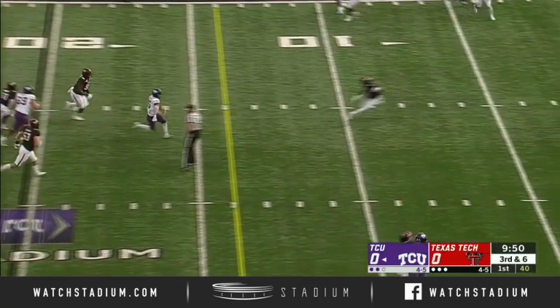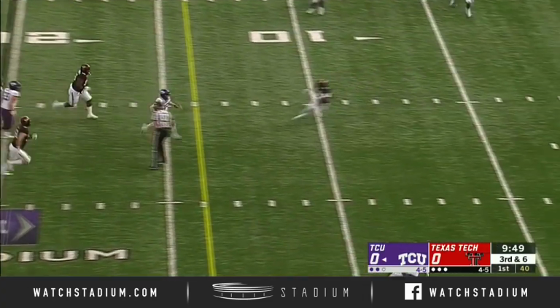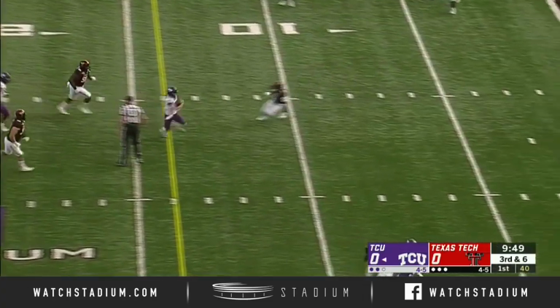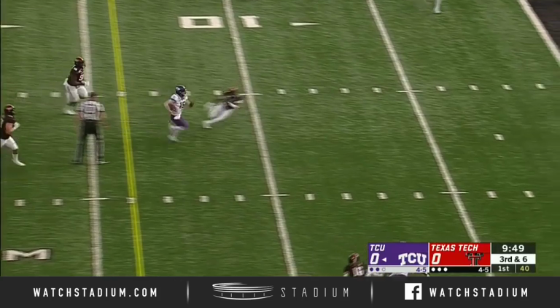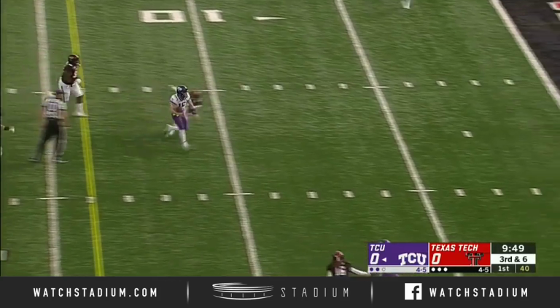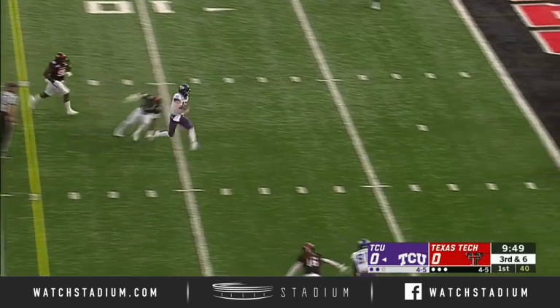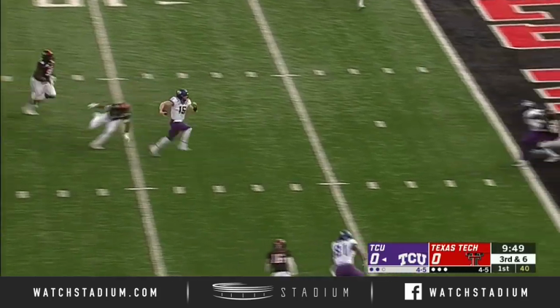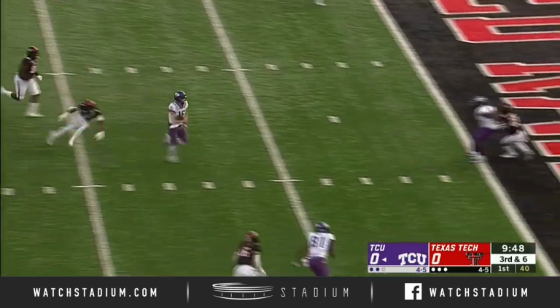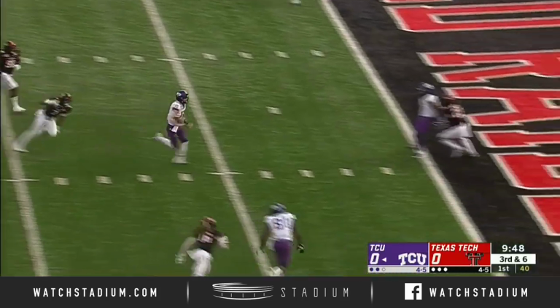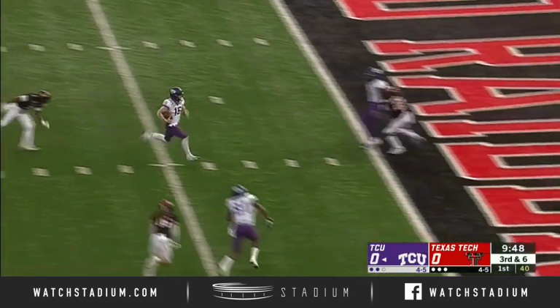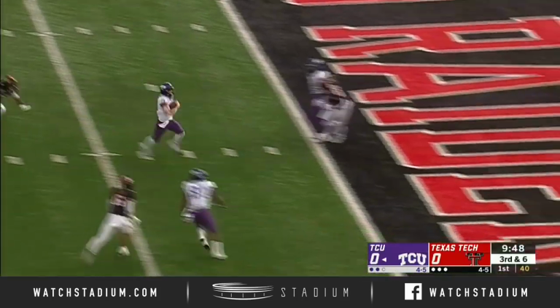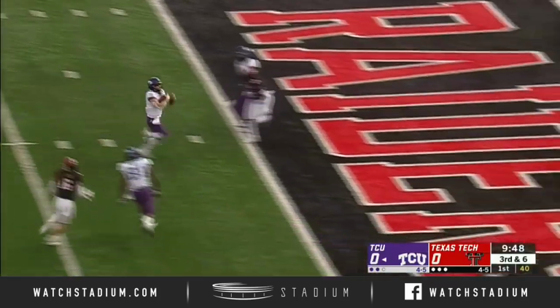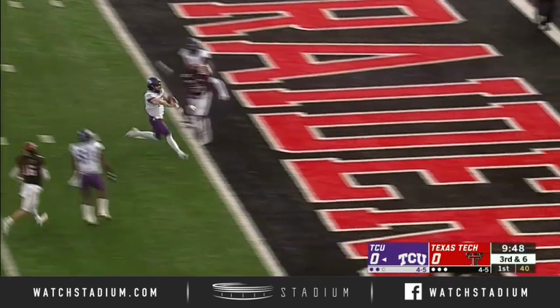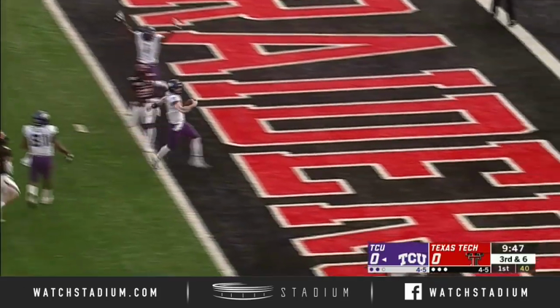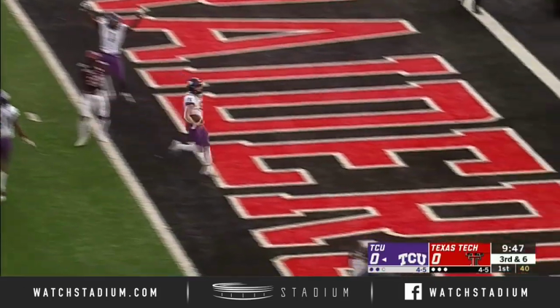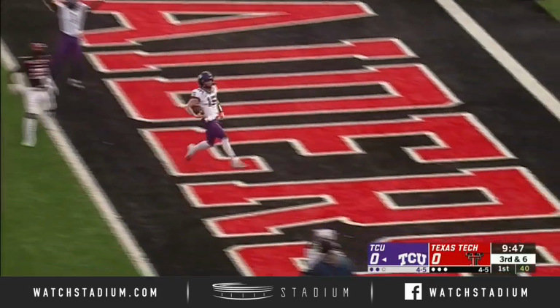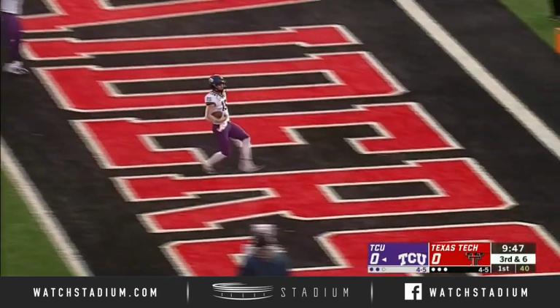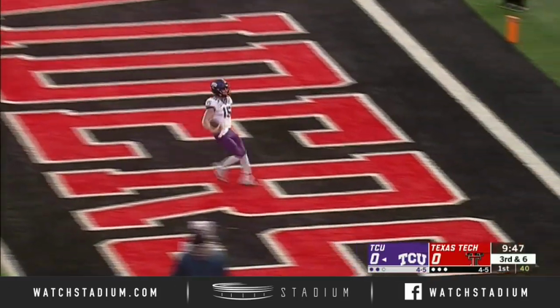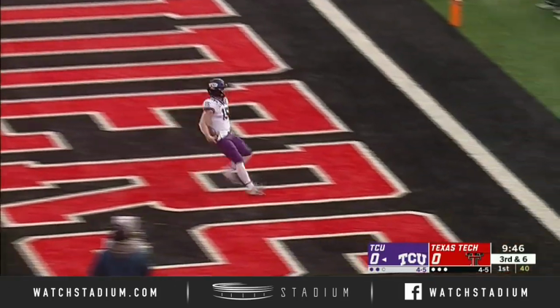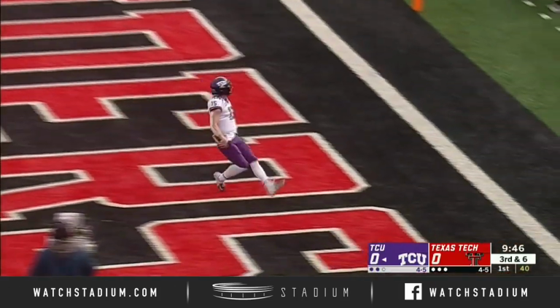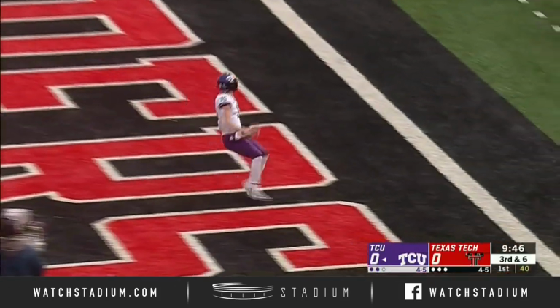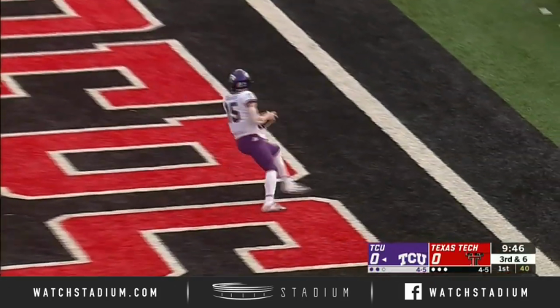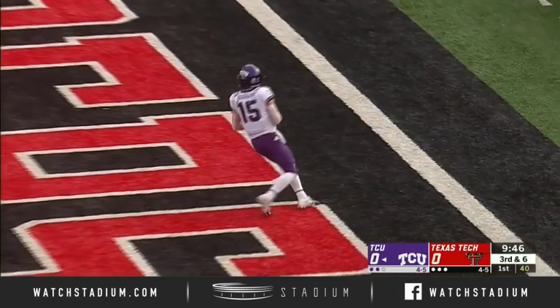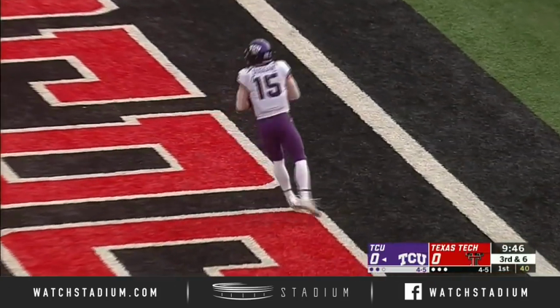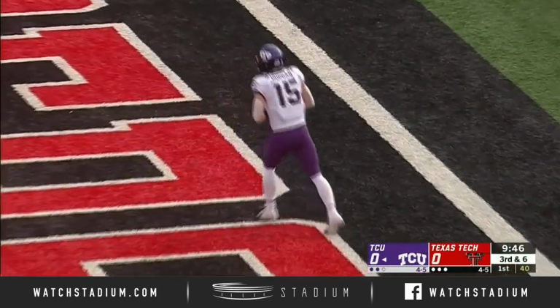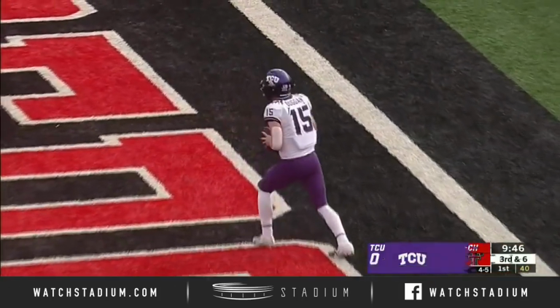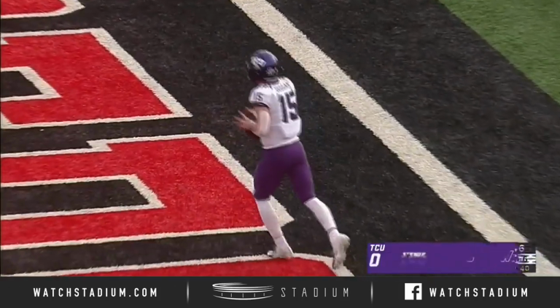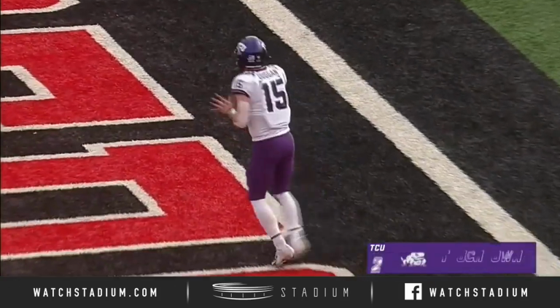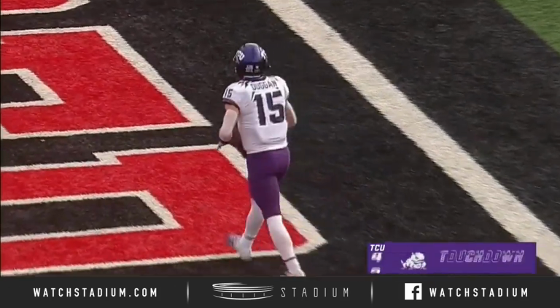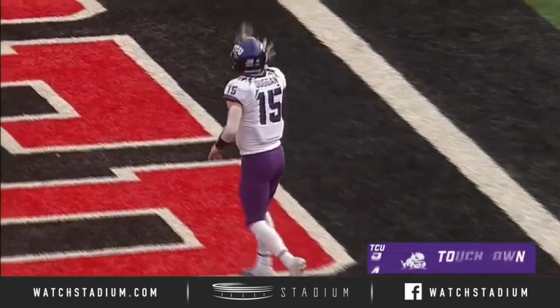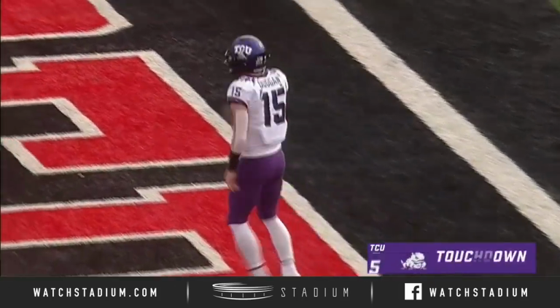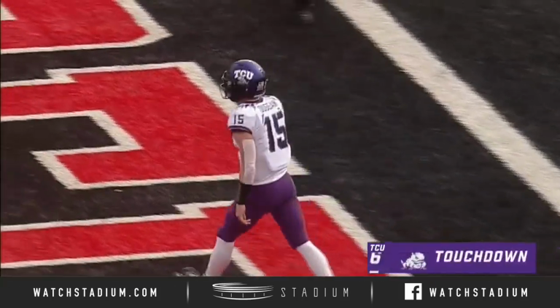Pocket opens up. There goes Duggan, touchdown, Horned Frogs, 20 yards out.